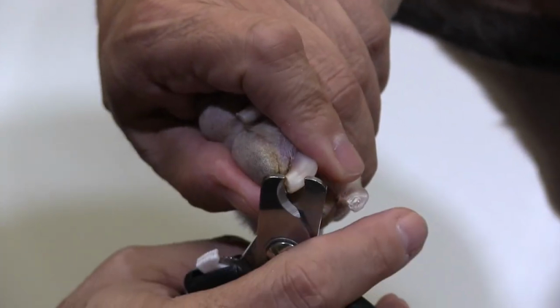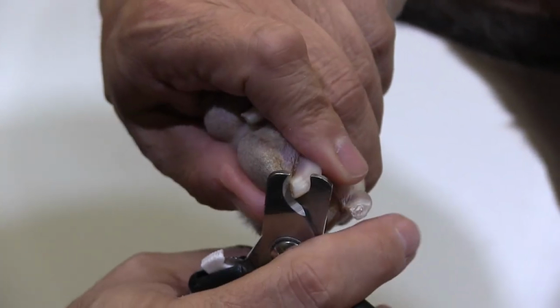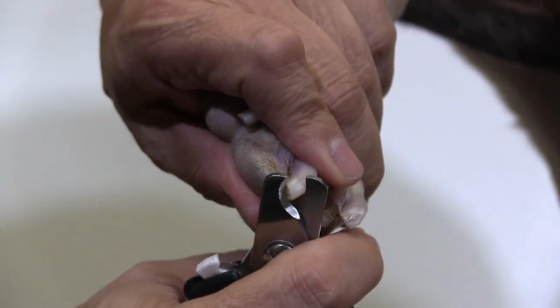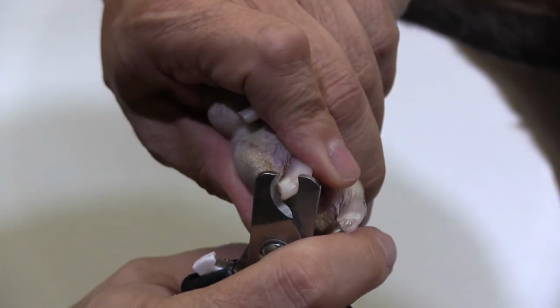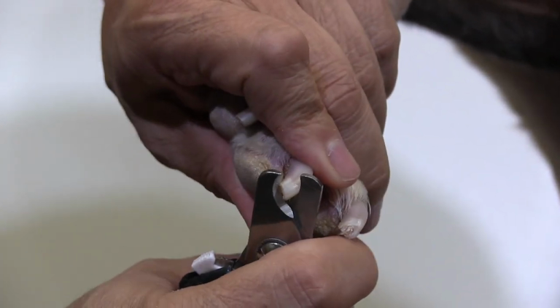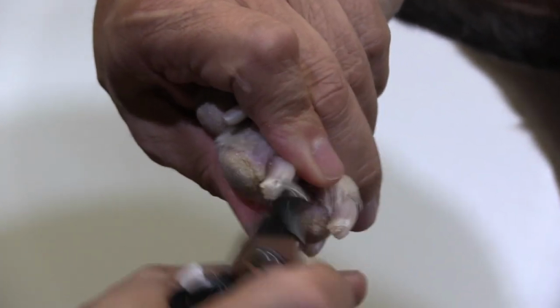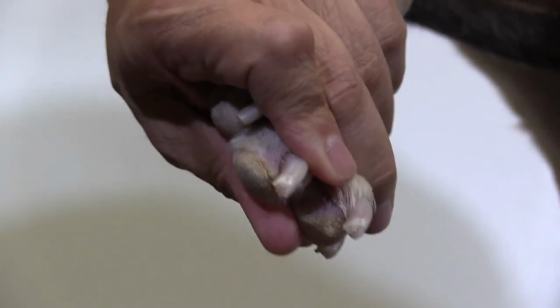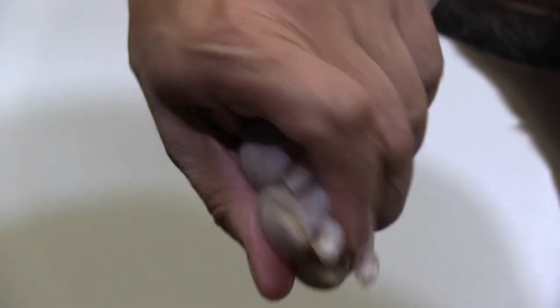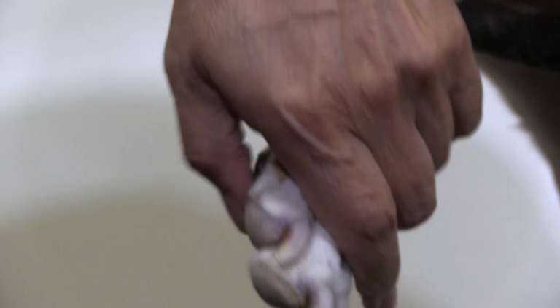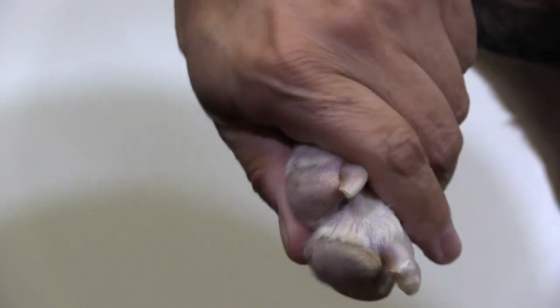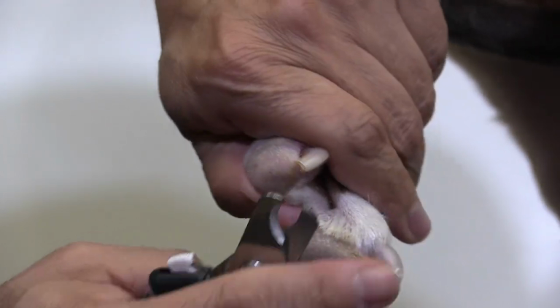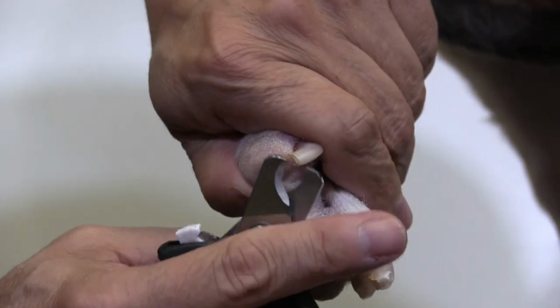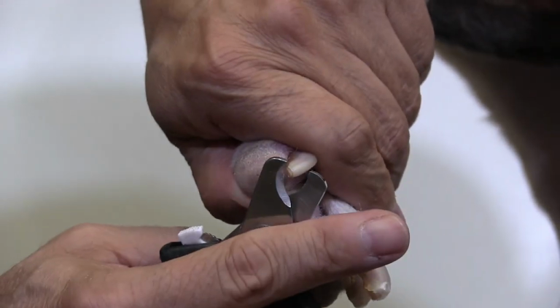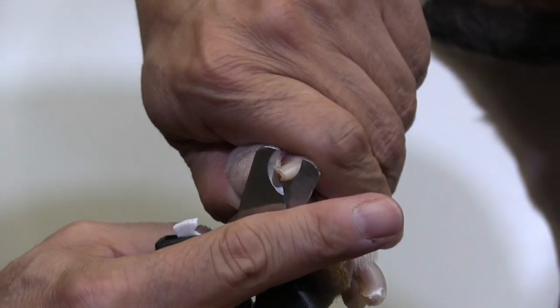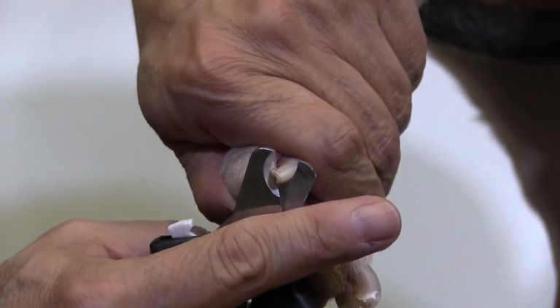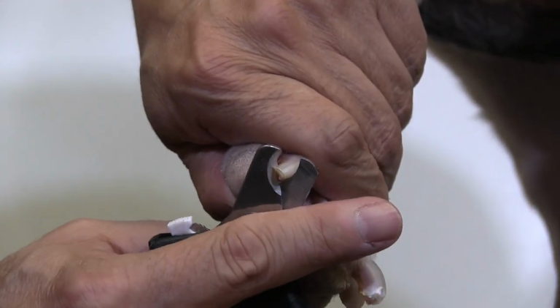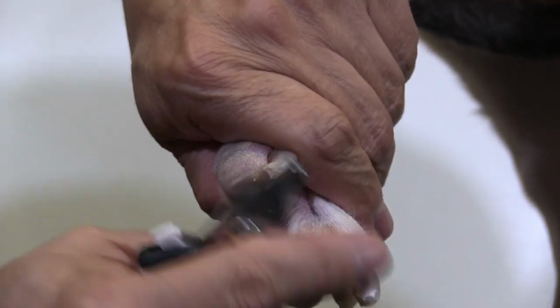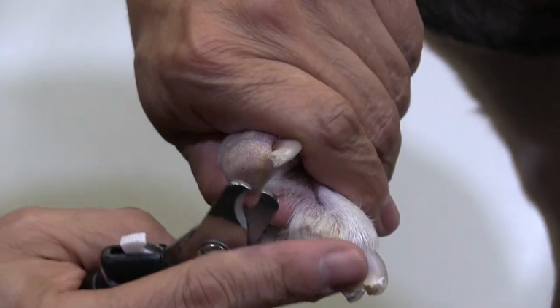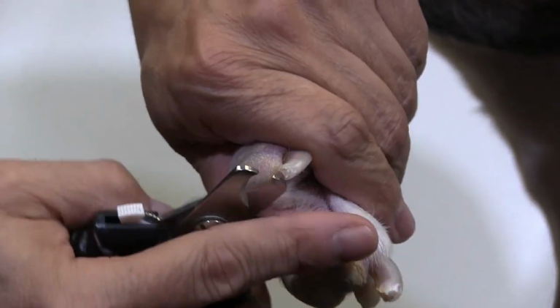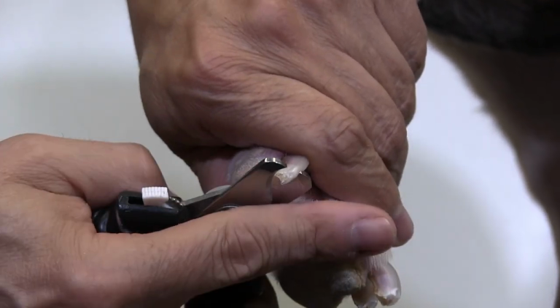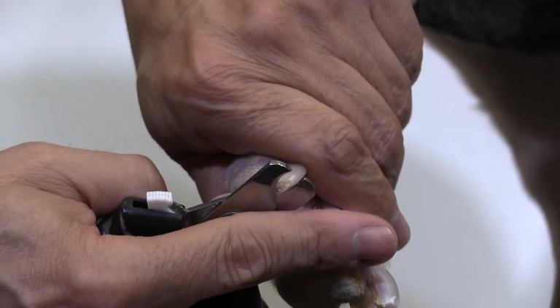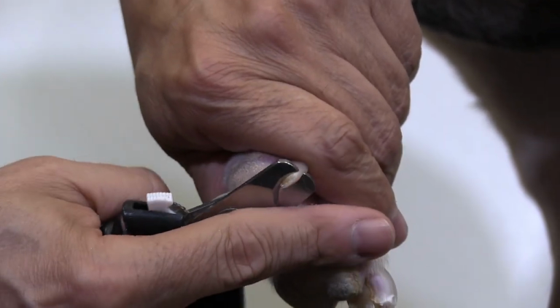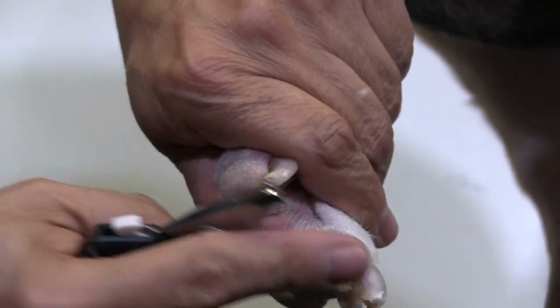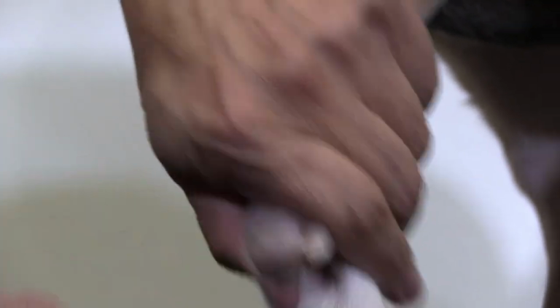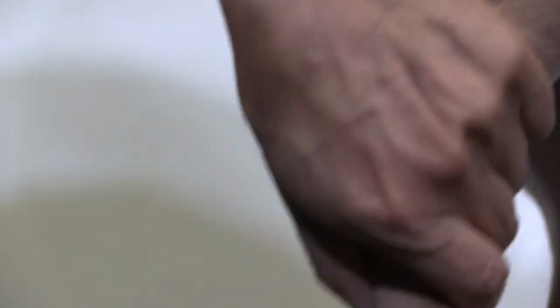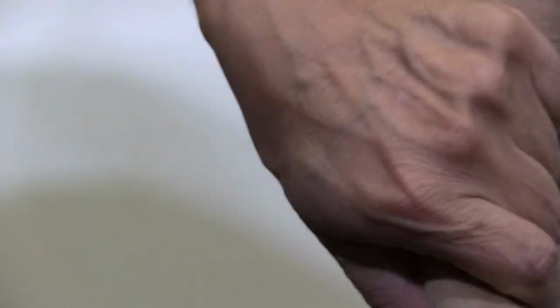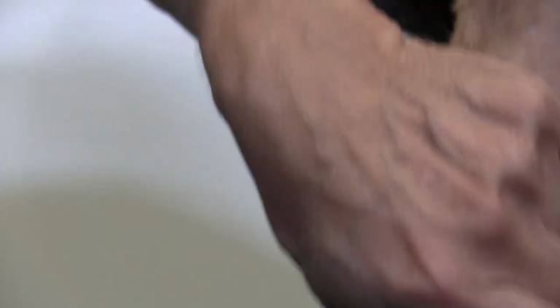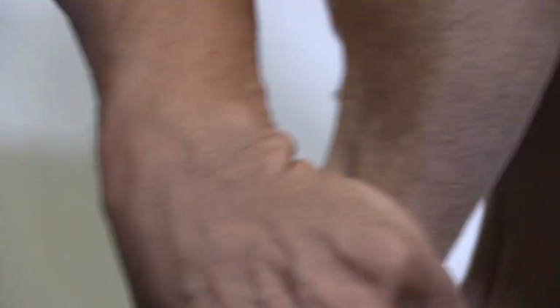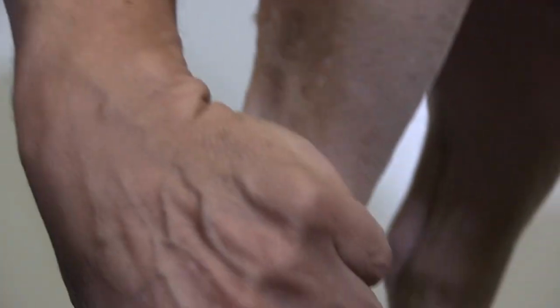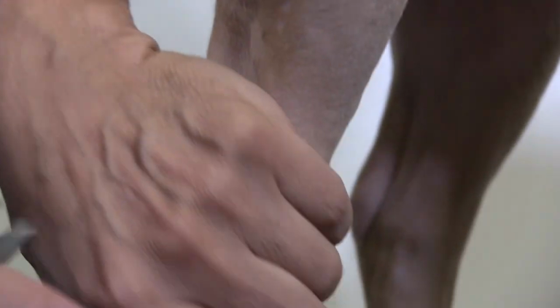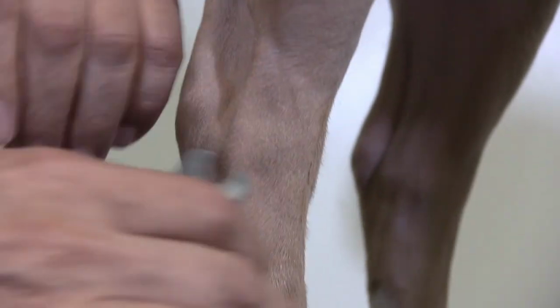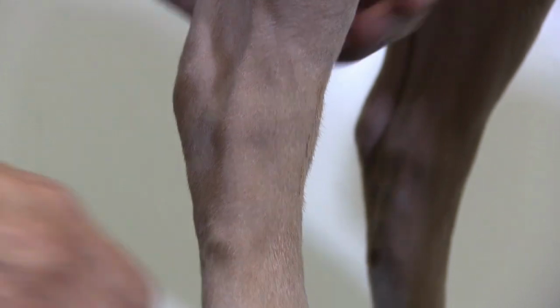Okay, we're gonna hit this with the grinder after clipping, so there's no point in trying to go too far with the clipper itself.